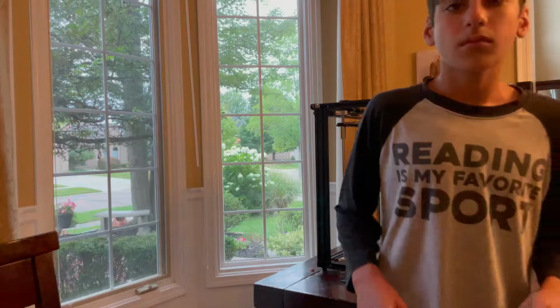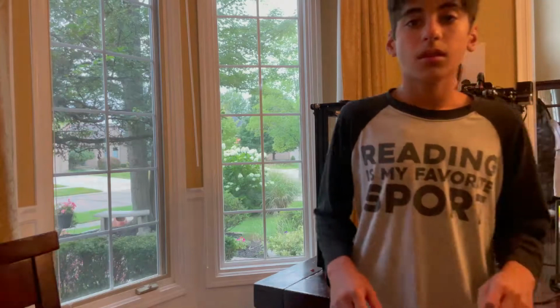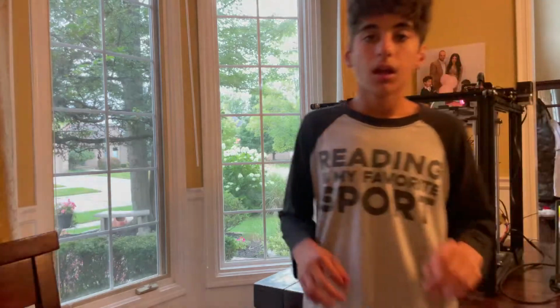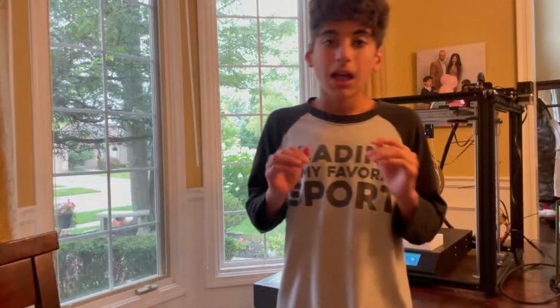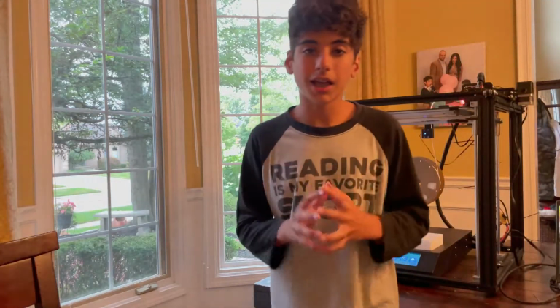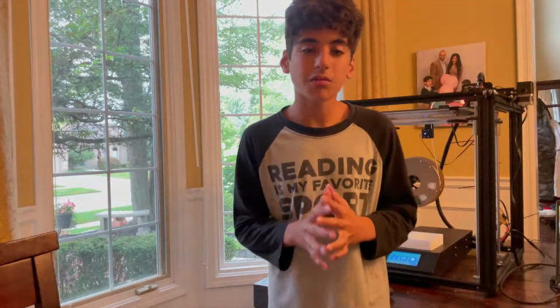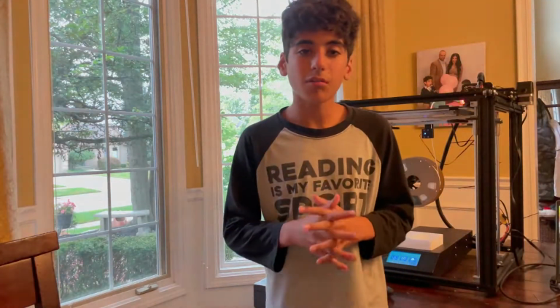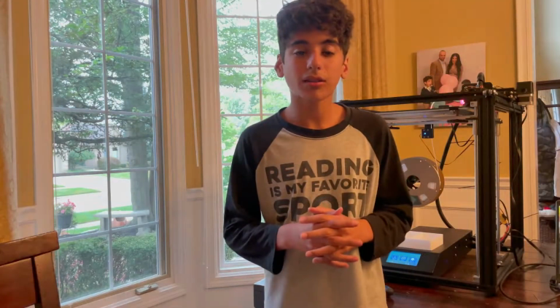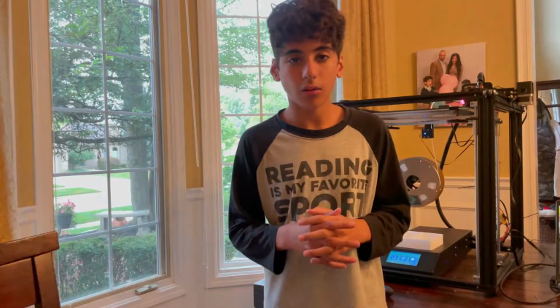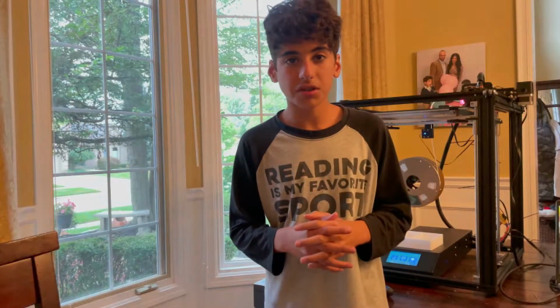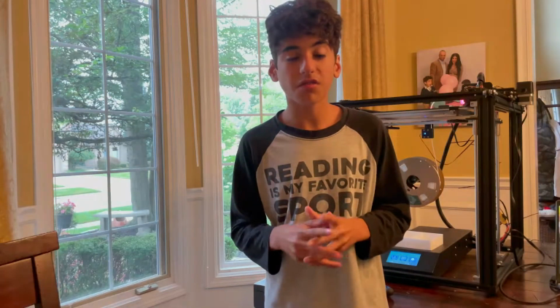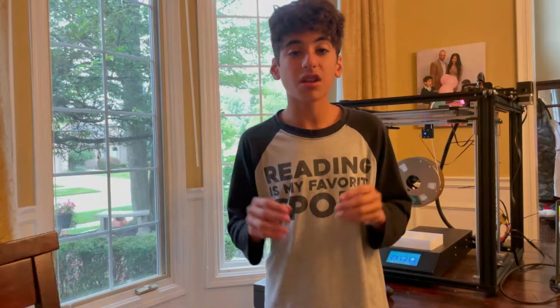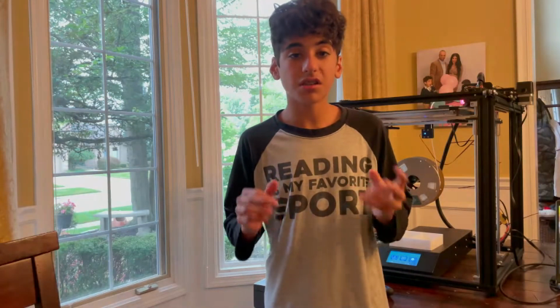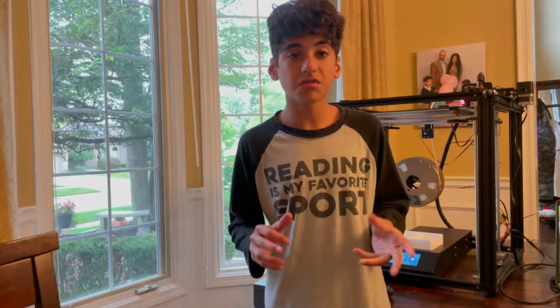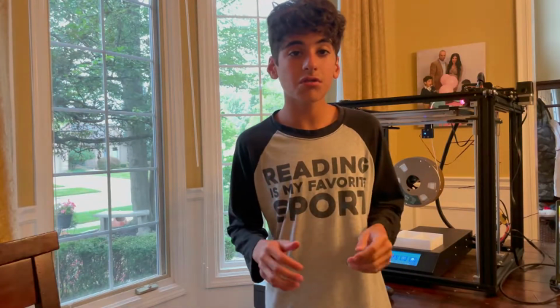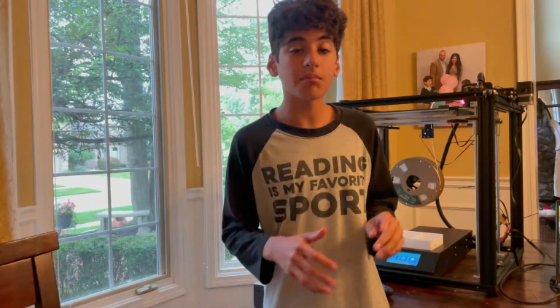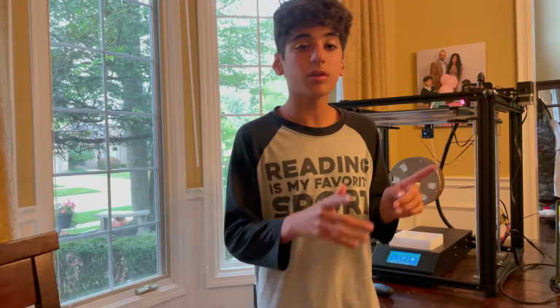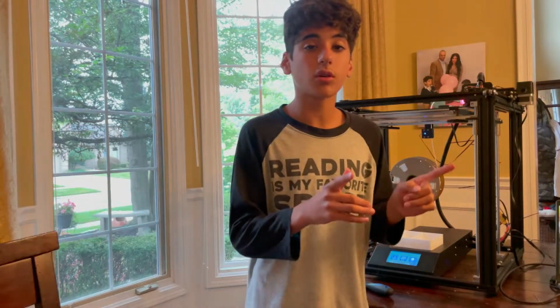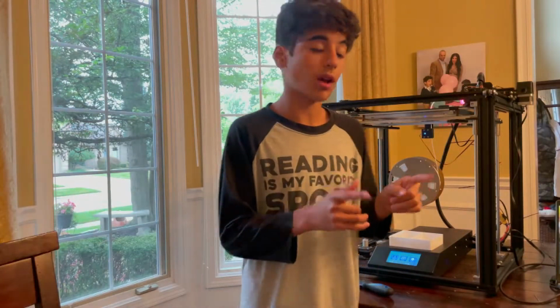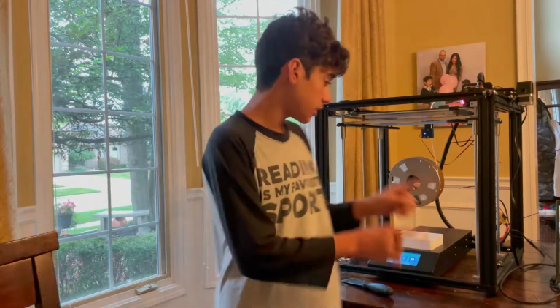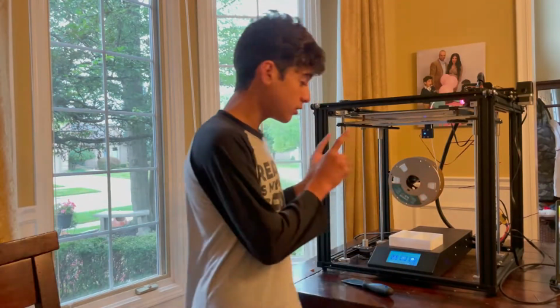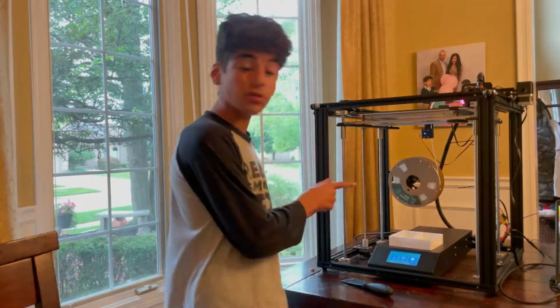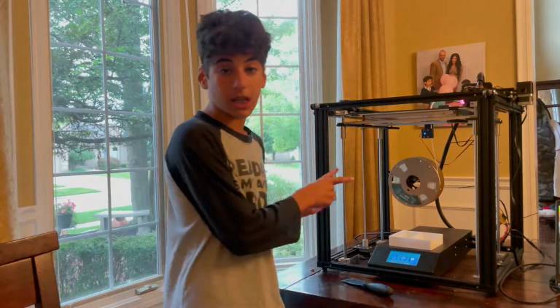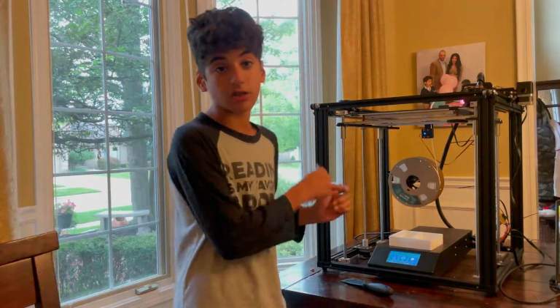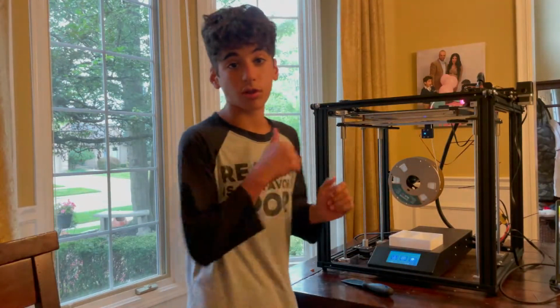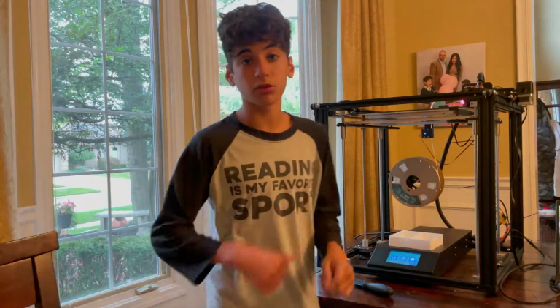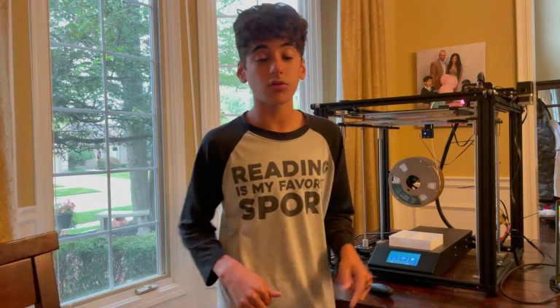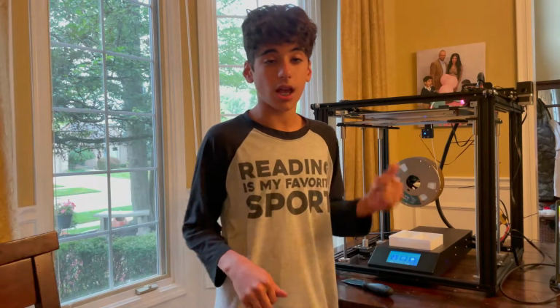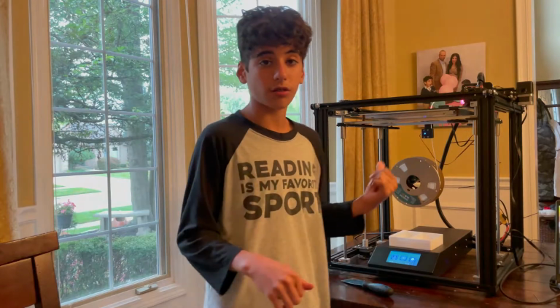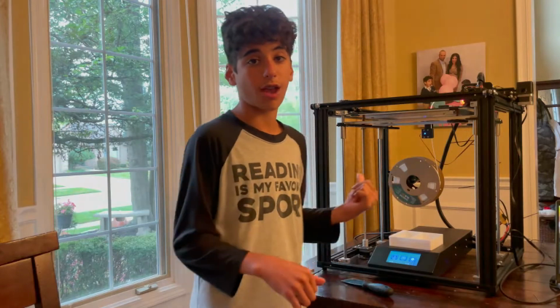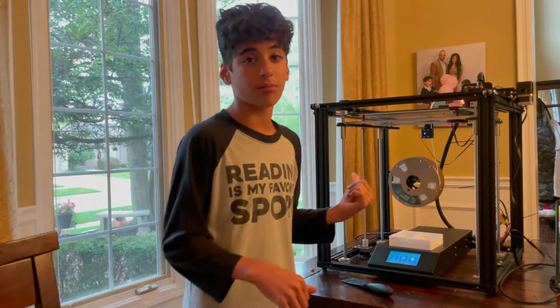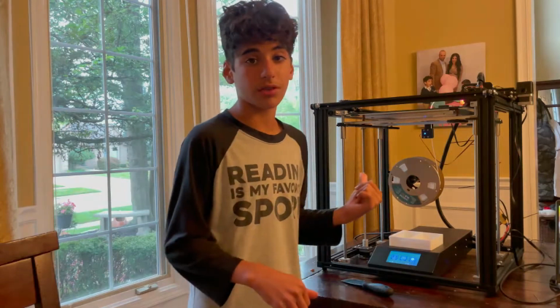Hi guys, welcome back to OS Stuff, and in this video I'm going to be showing you how to use and troubleshoot the Ender 5 Plus.